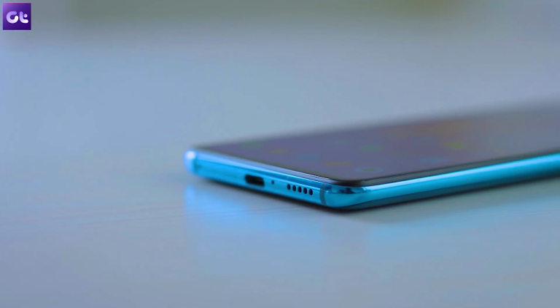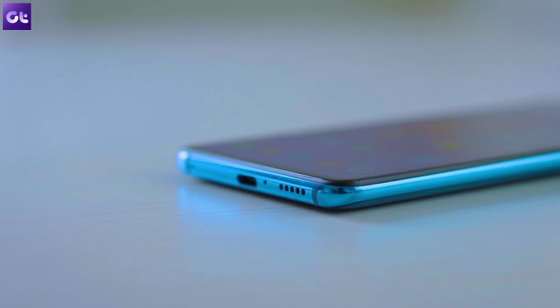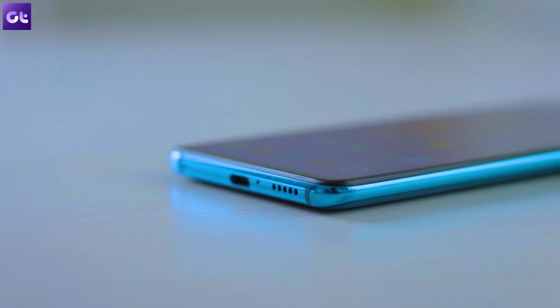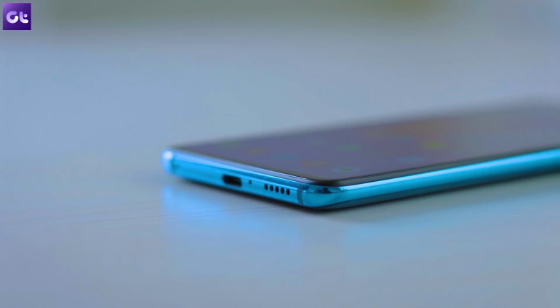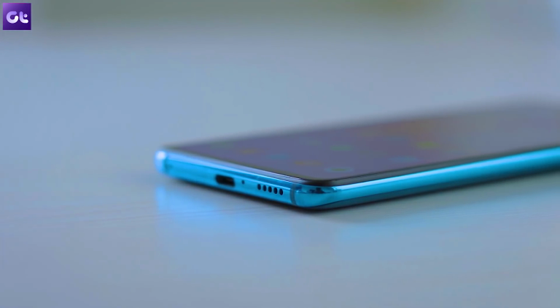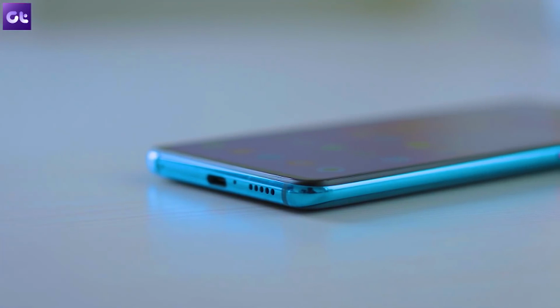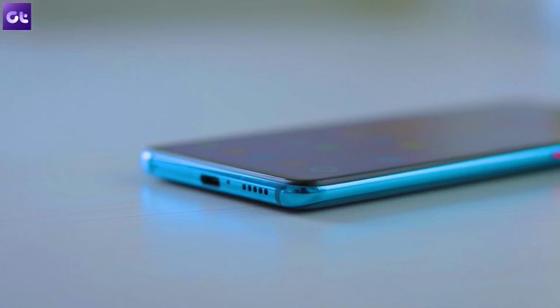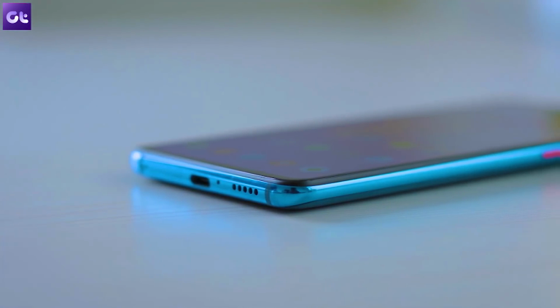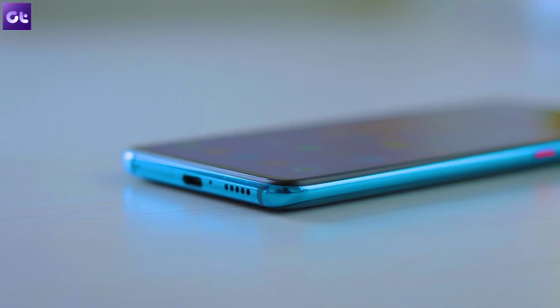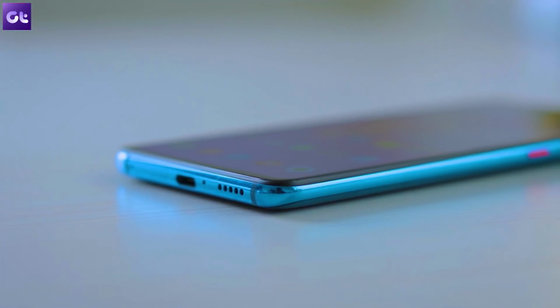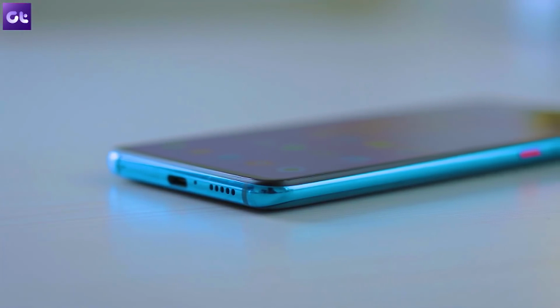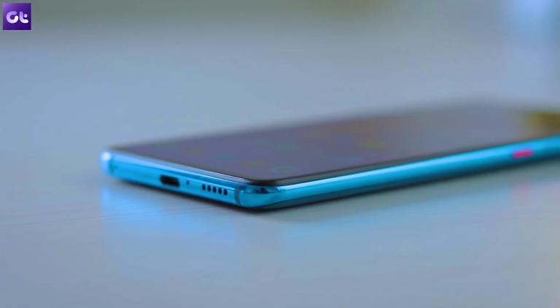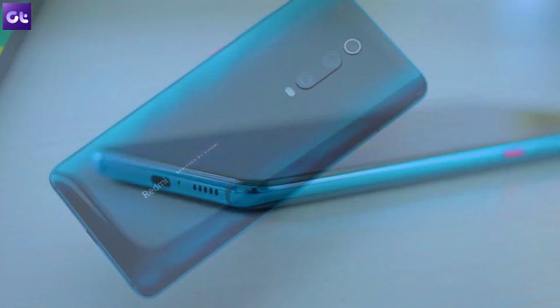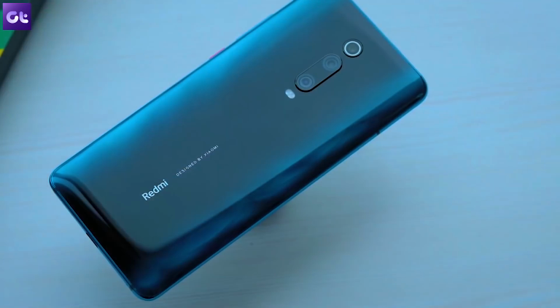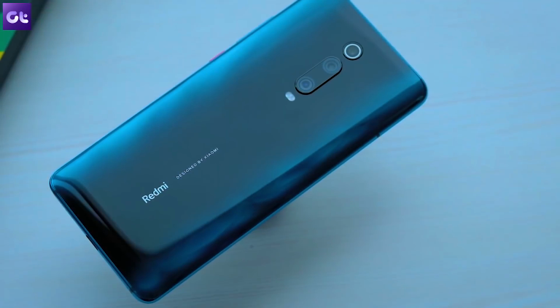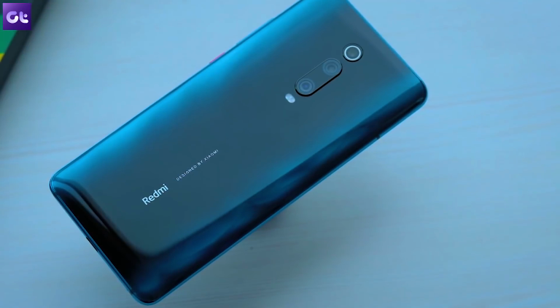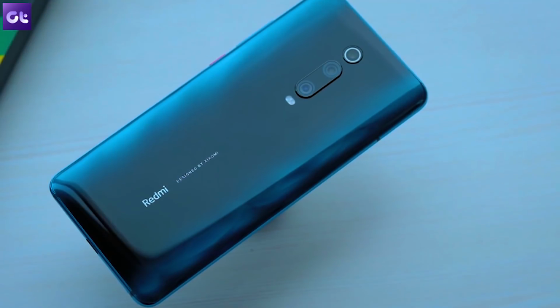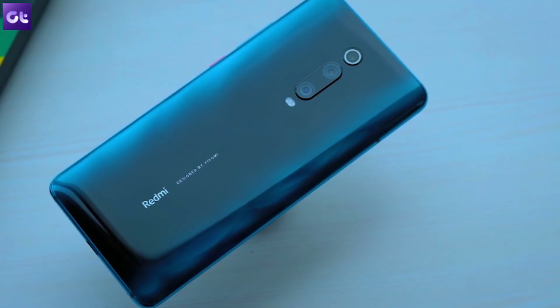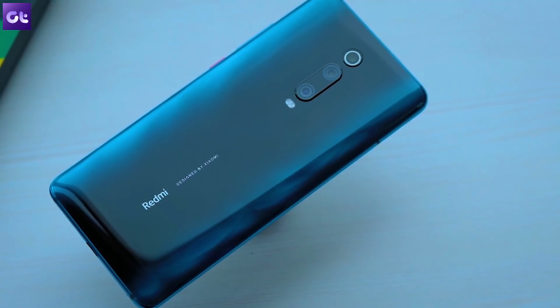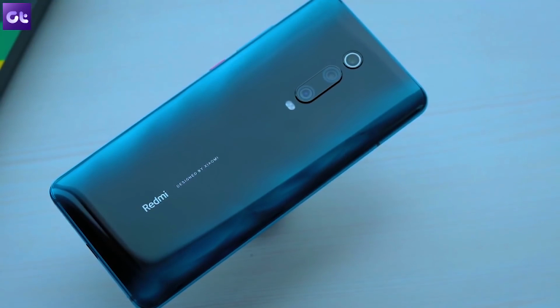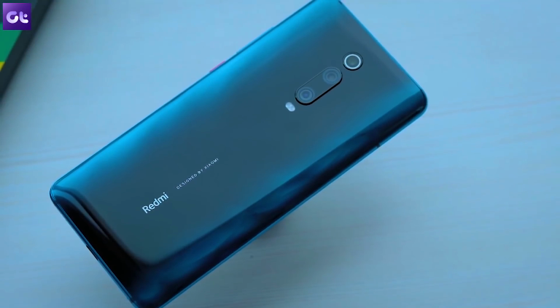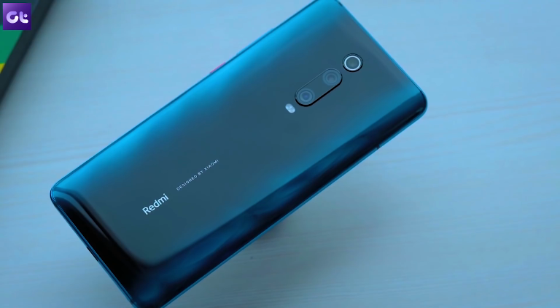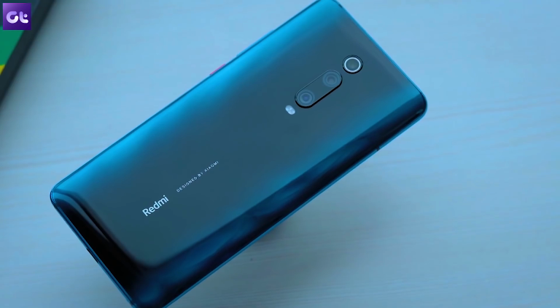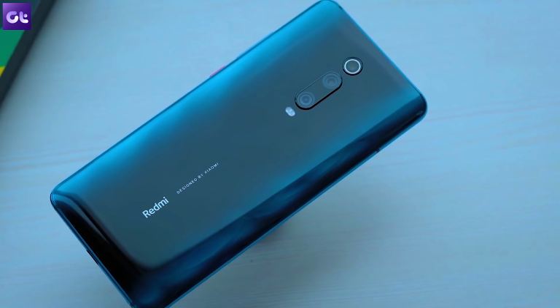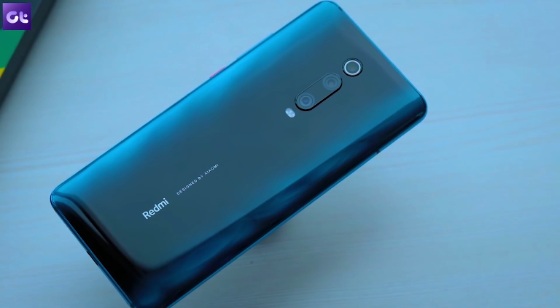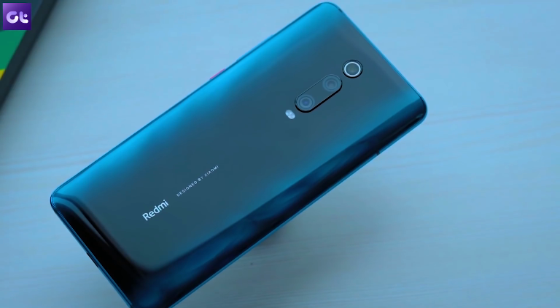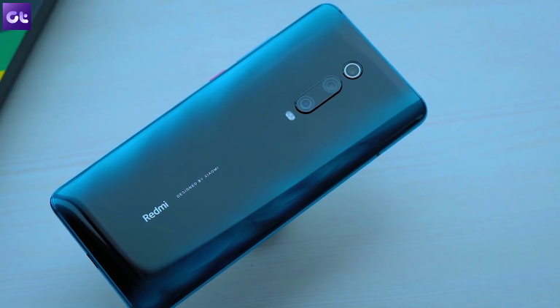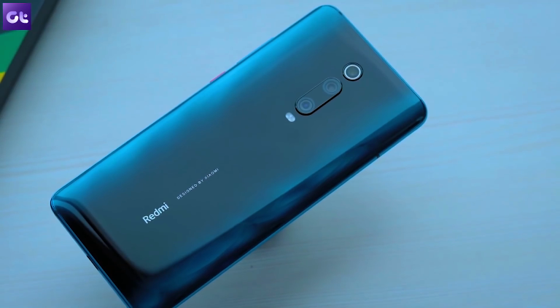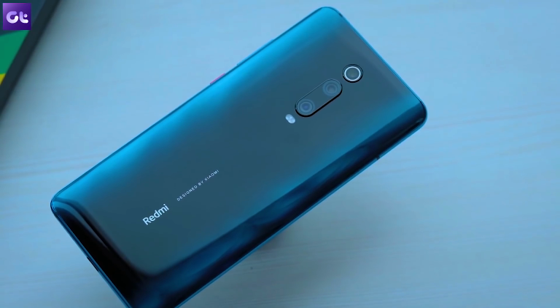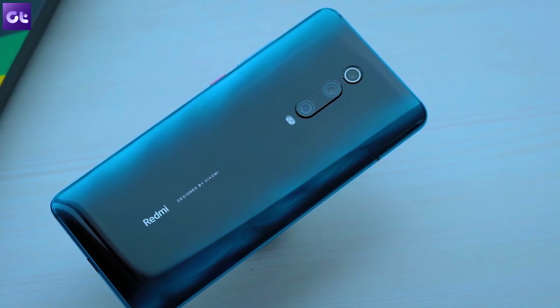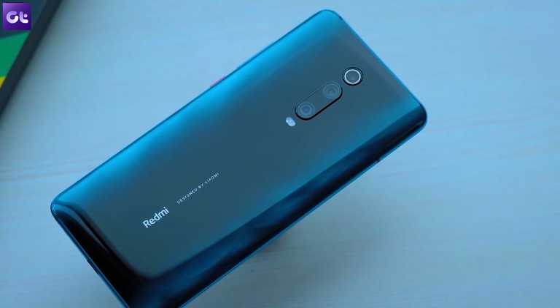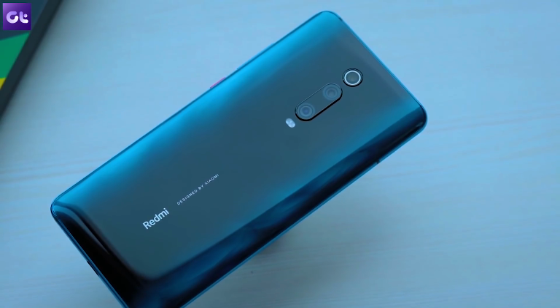This is Abhijit from Guiding Tech, and in this video we will take a look at some cool new features coming in MIUI 11.